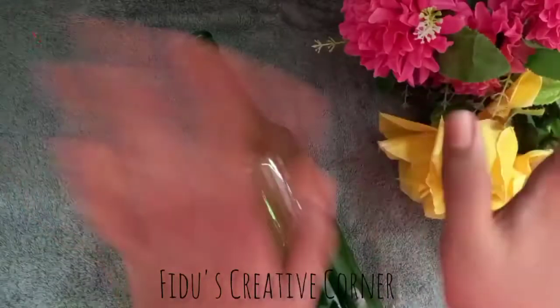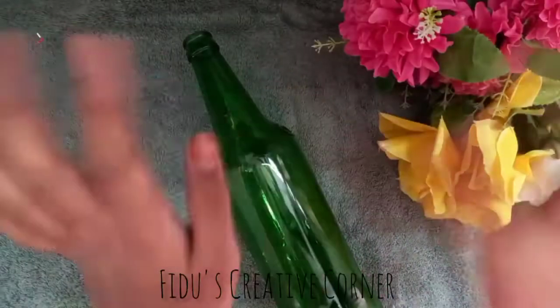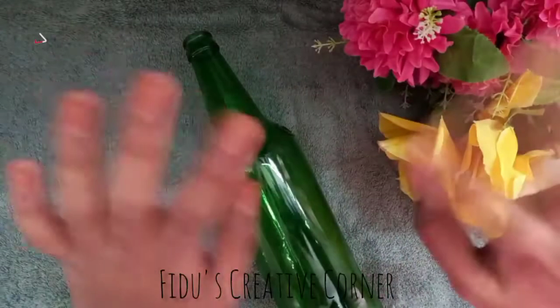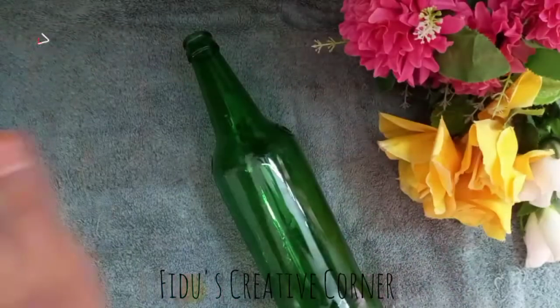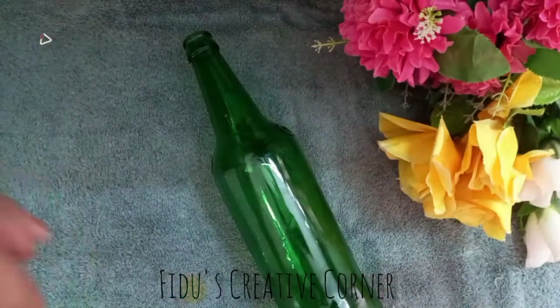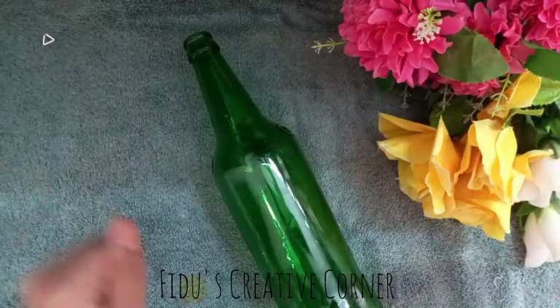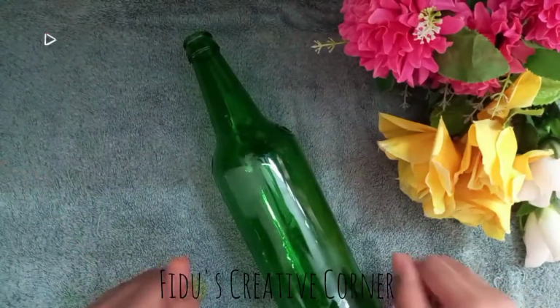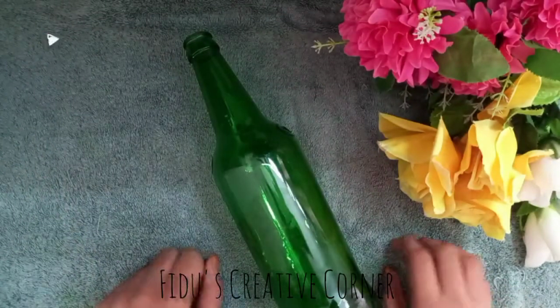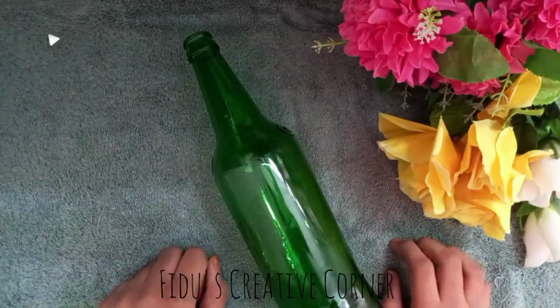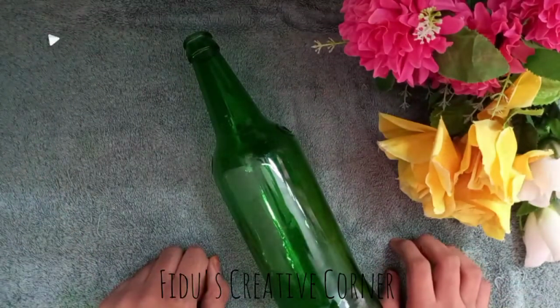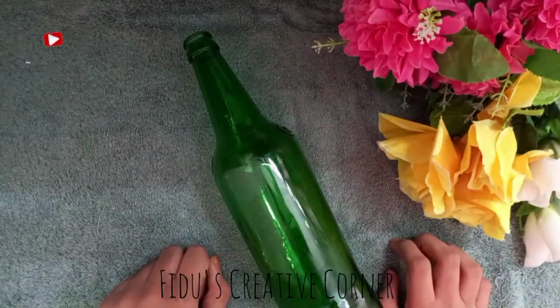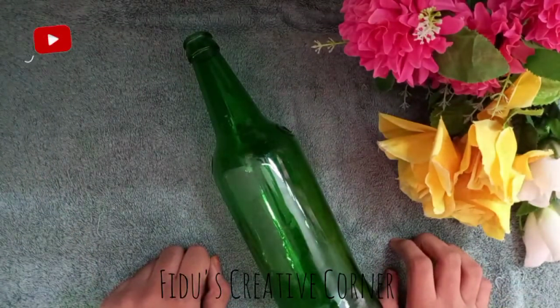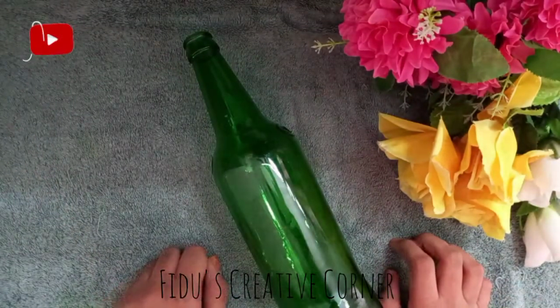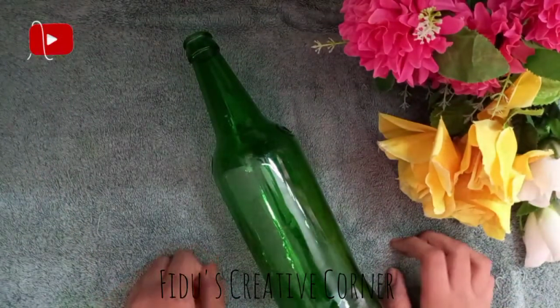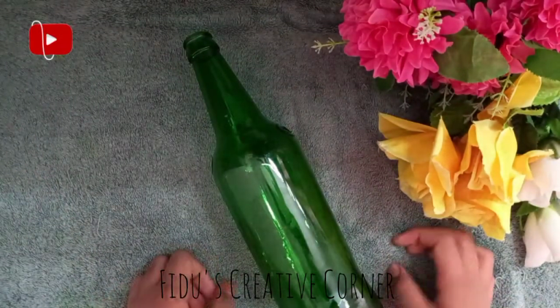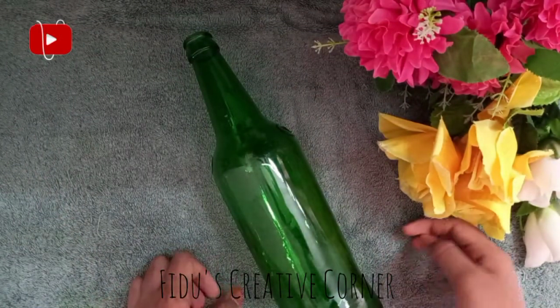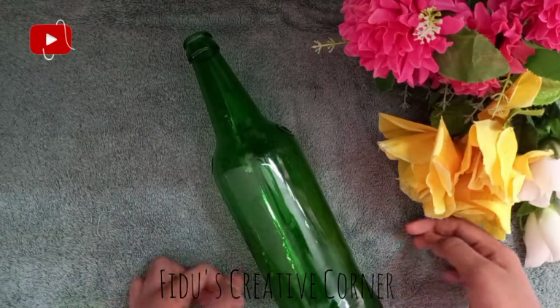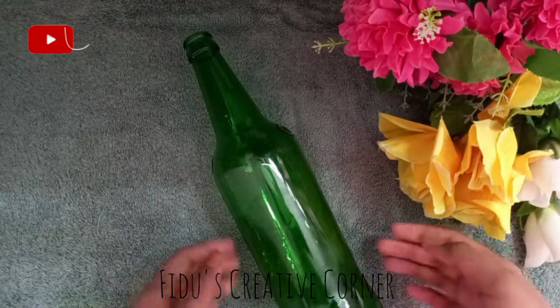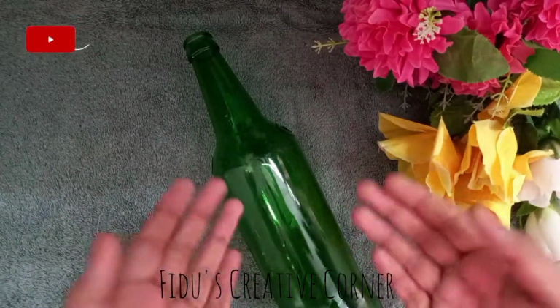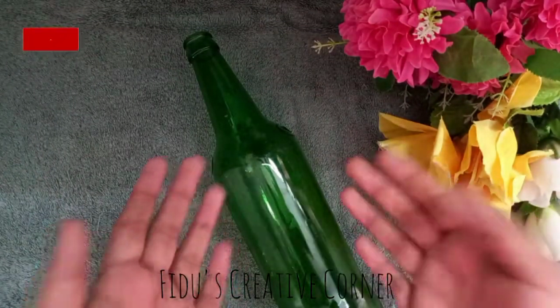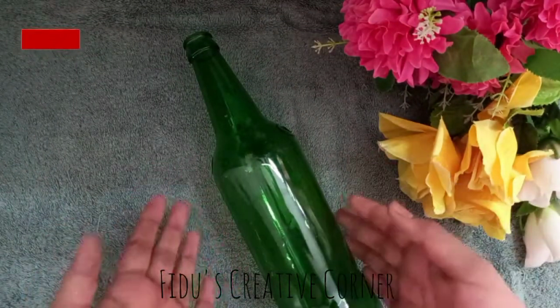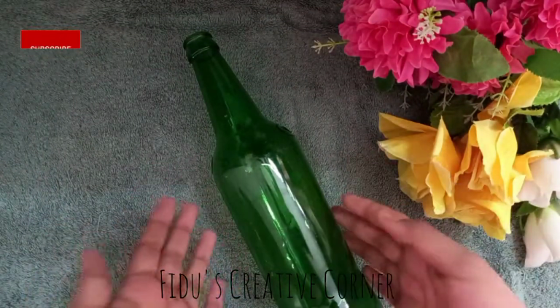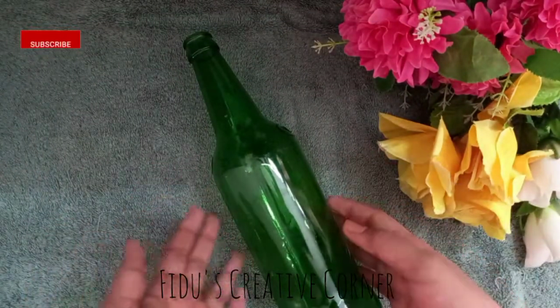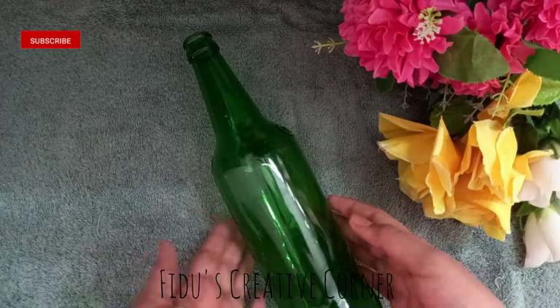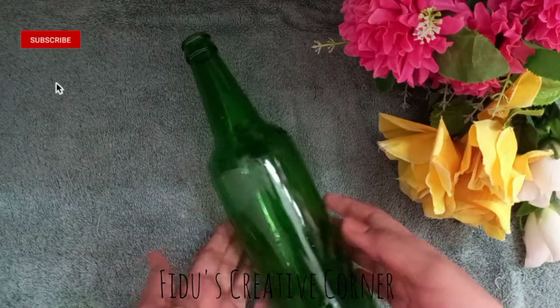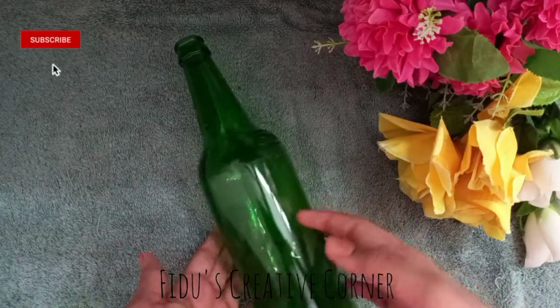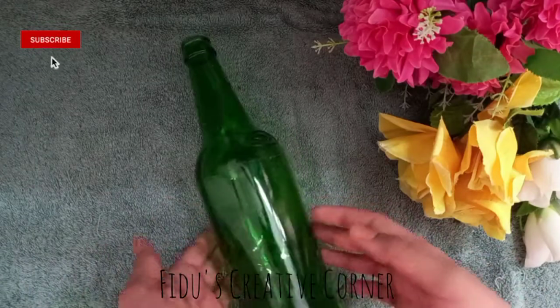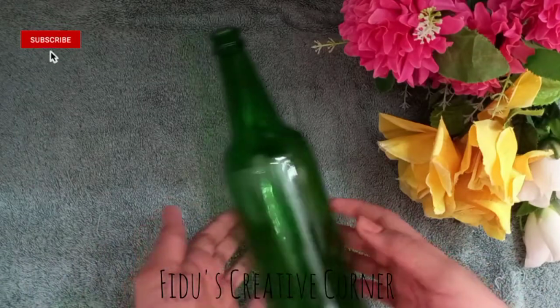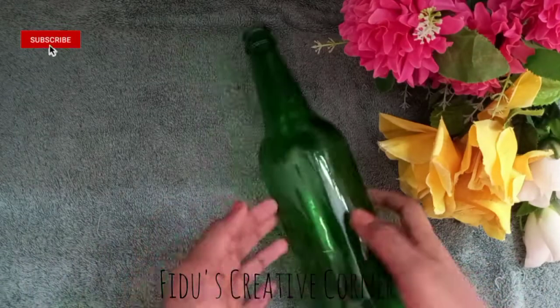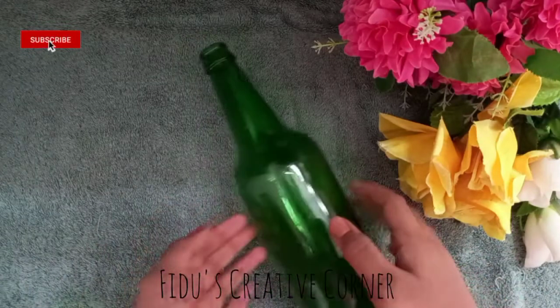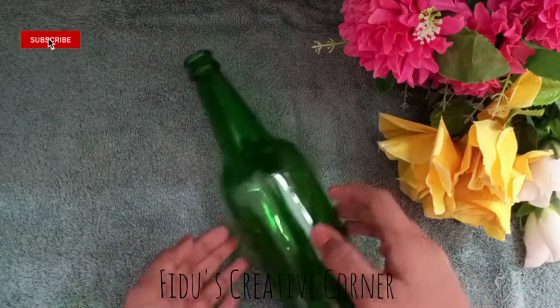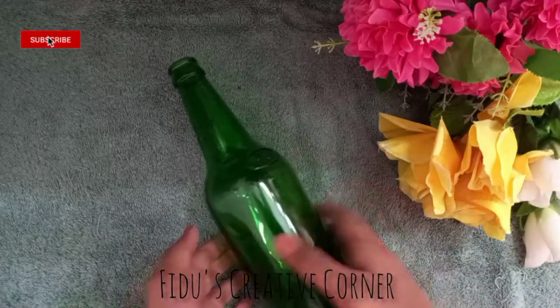Hi friends, welcome to Fidu's Creative Corner. Welcome to a boat.